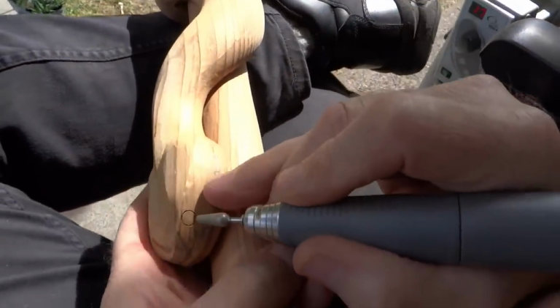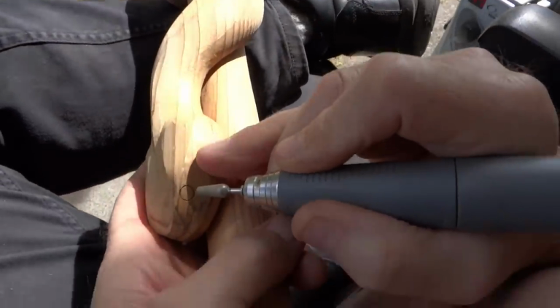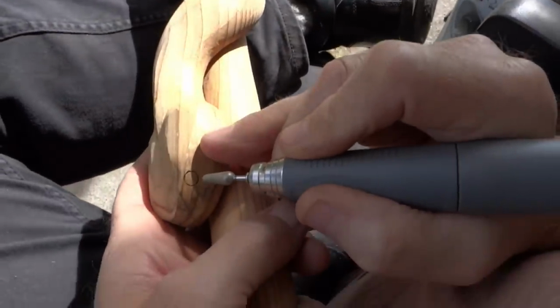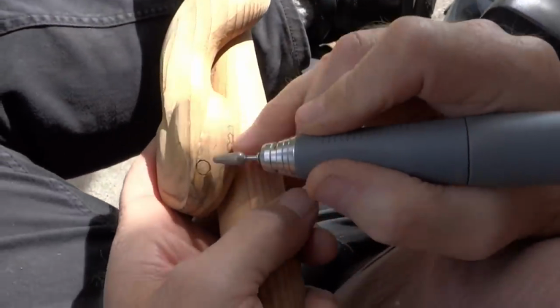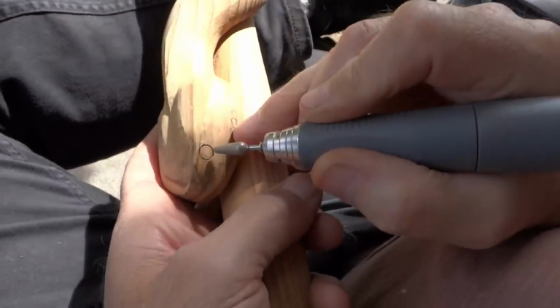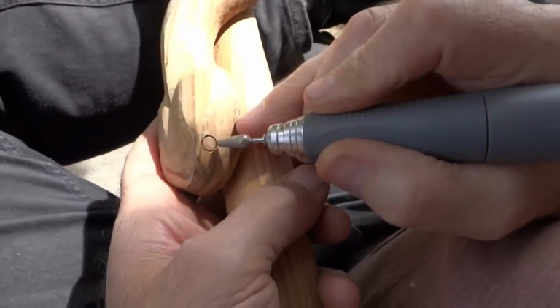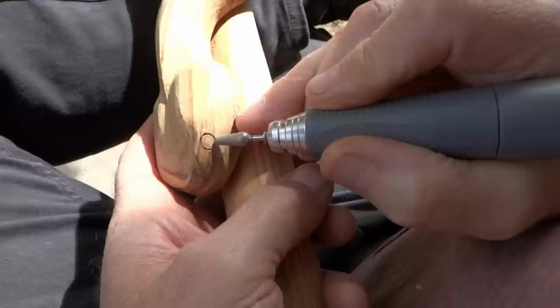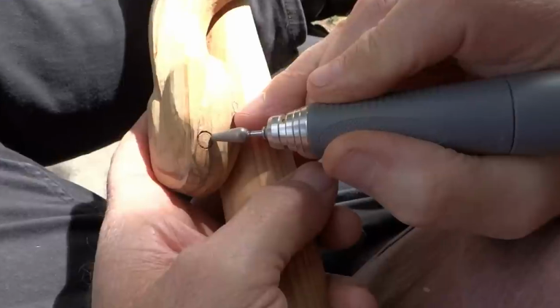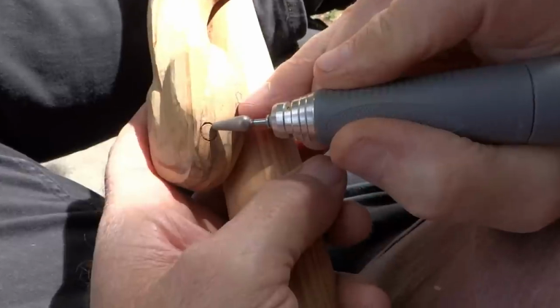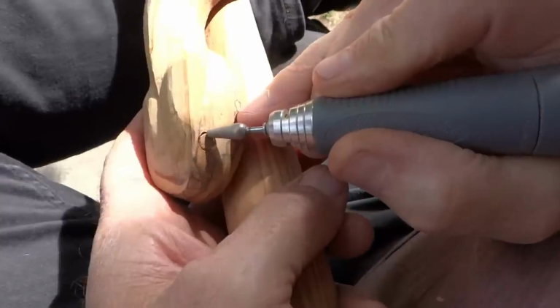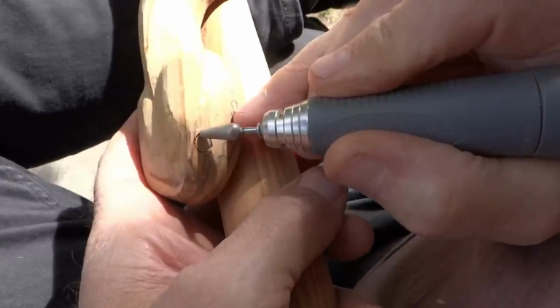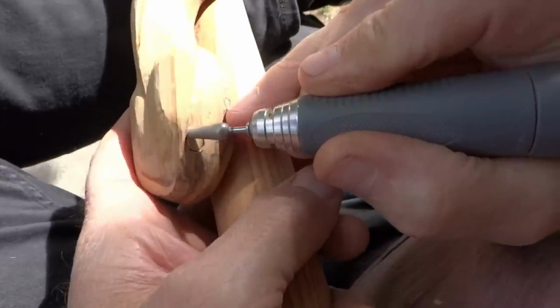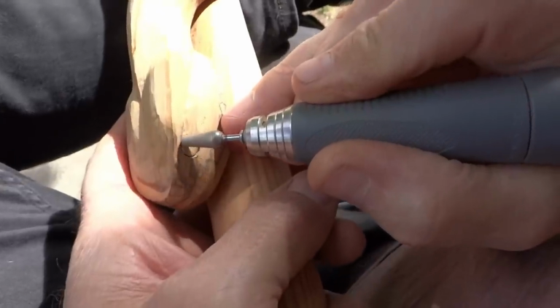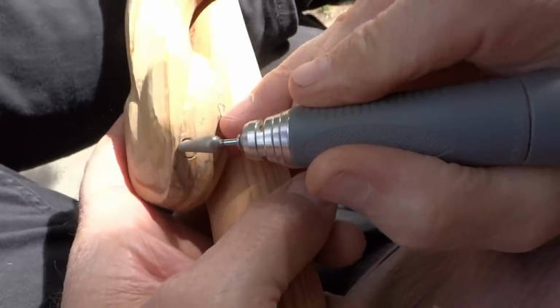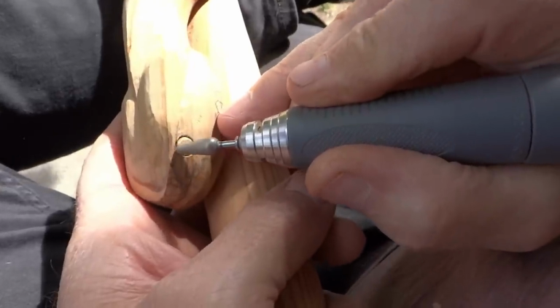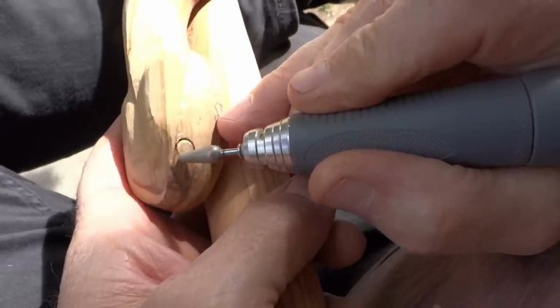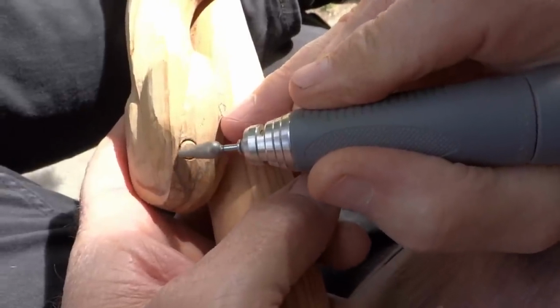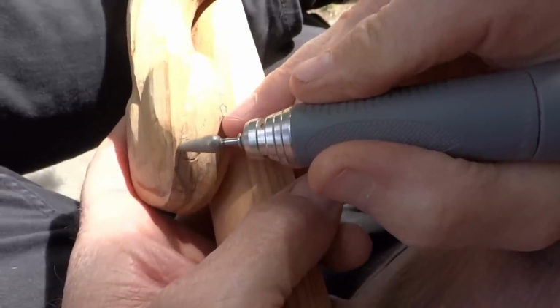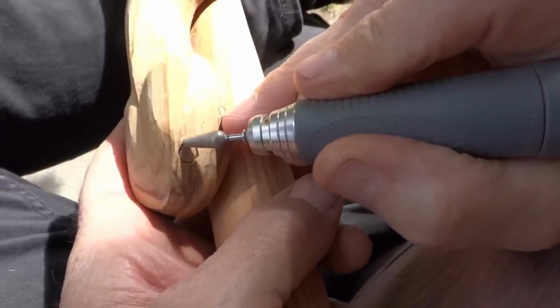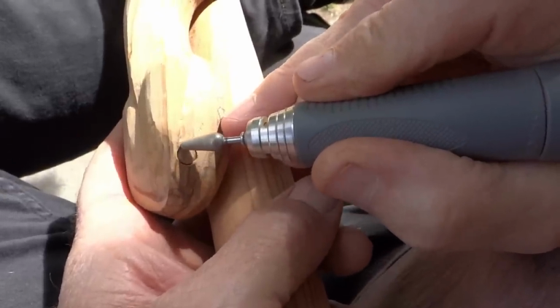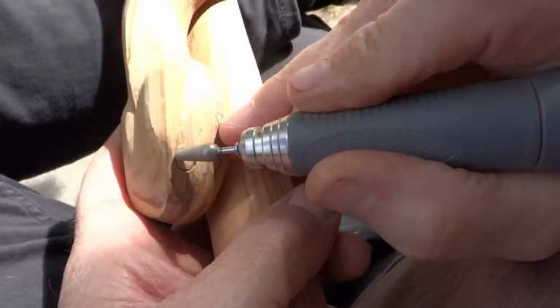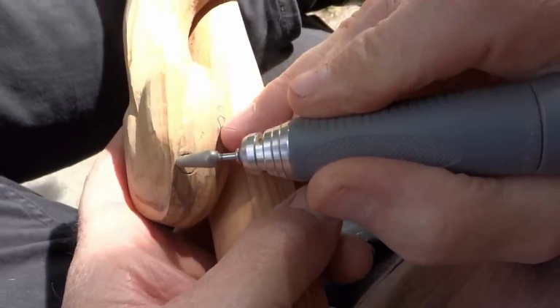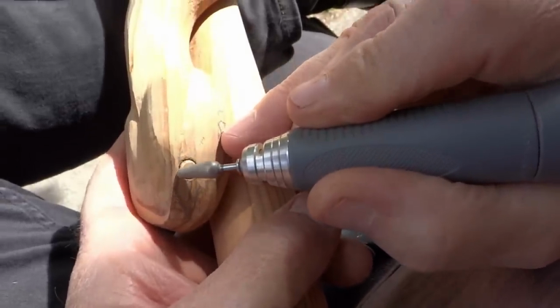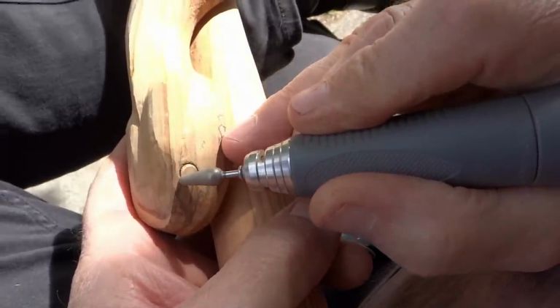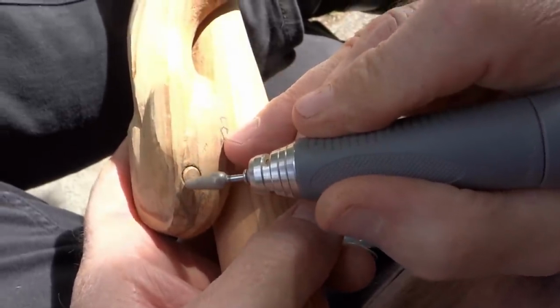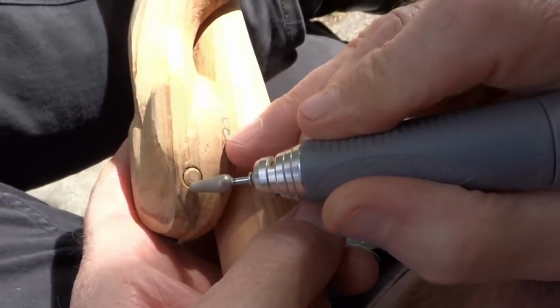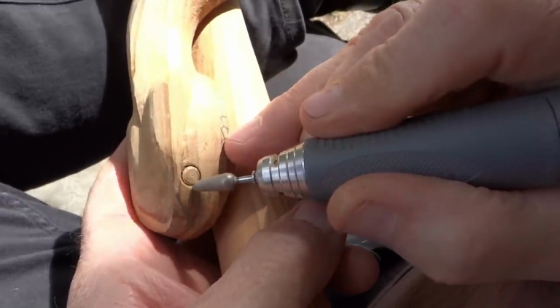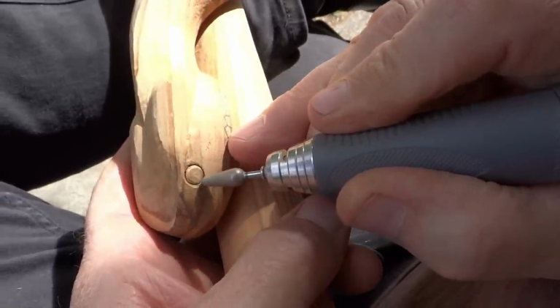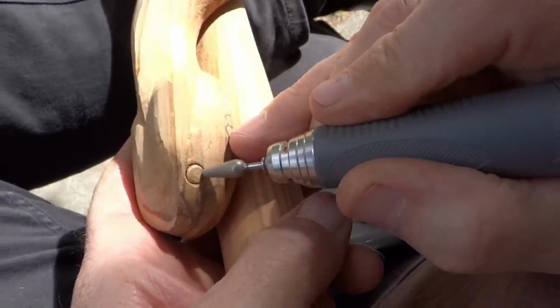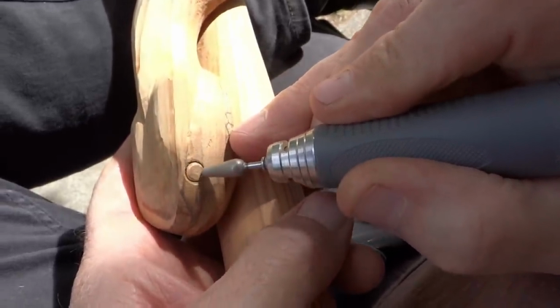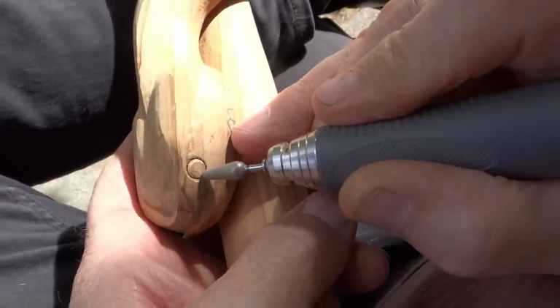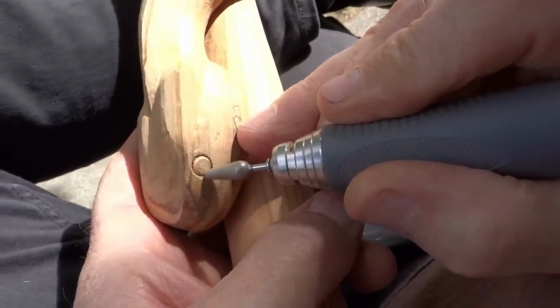I buy most of my carving tools from Treeline. I'll leave a link in the description for you.